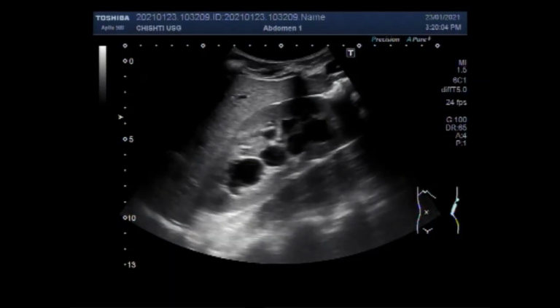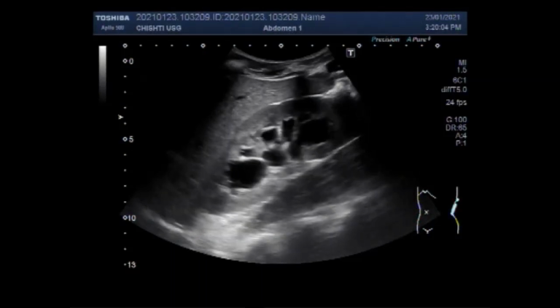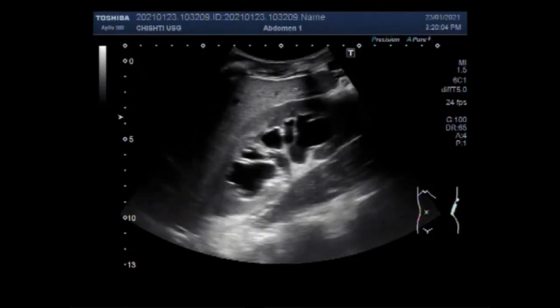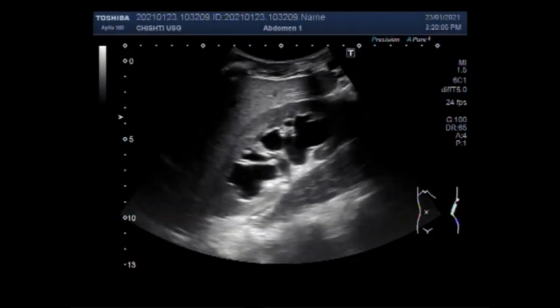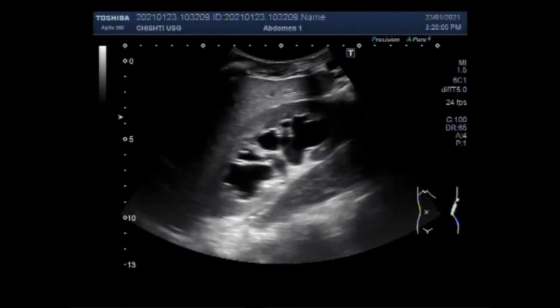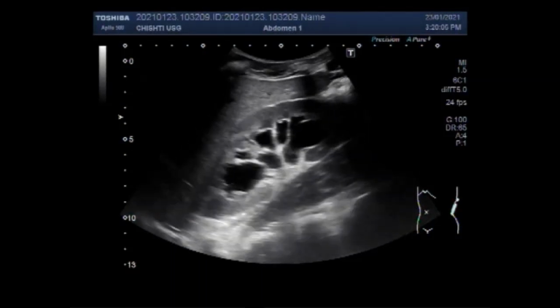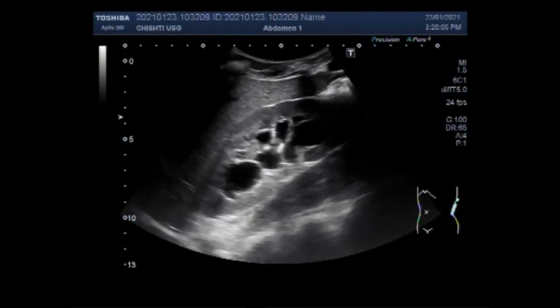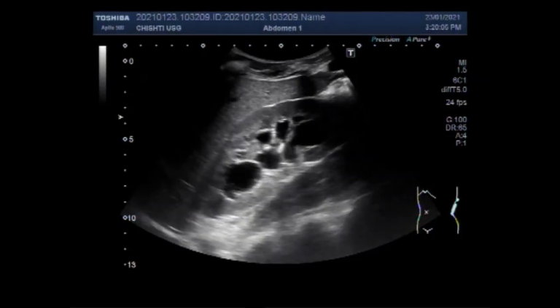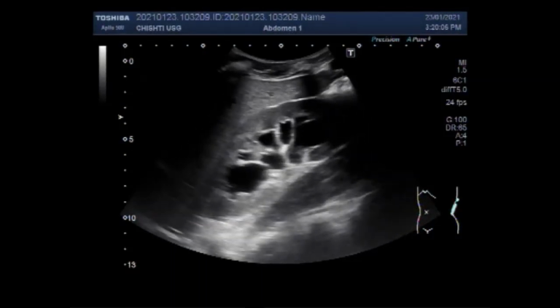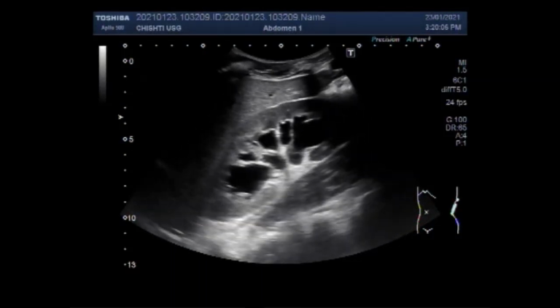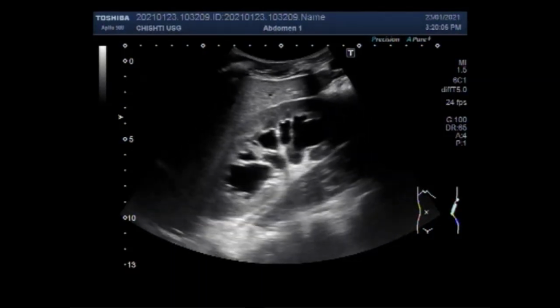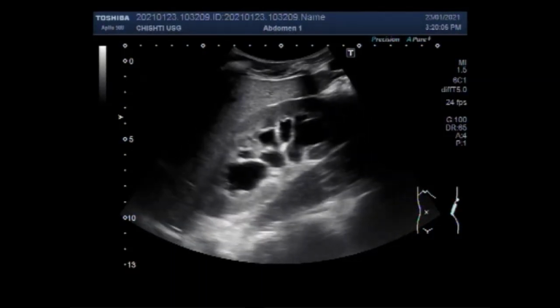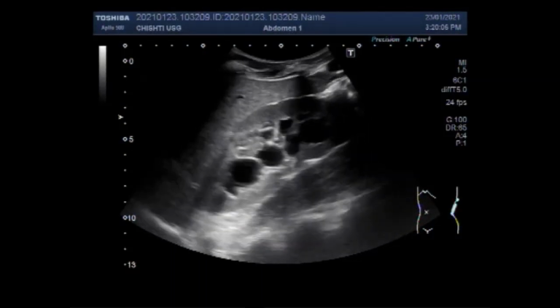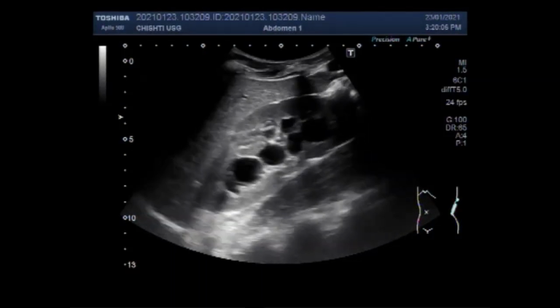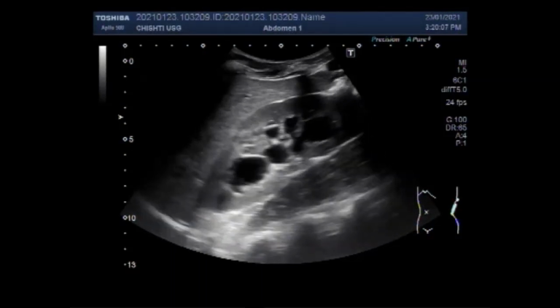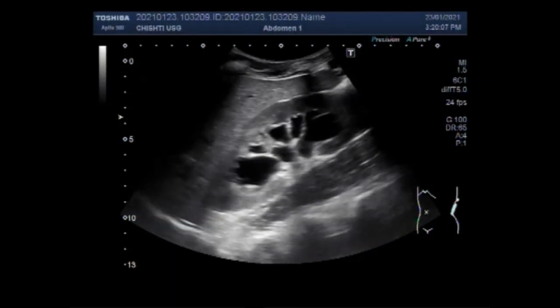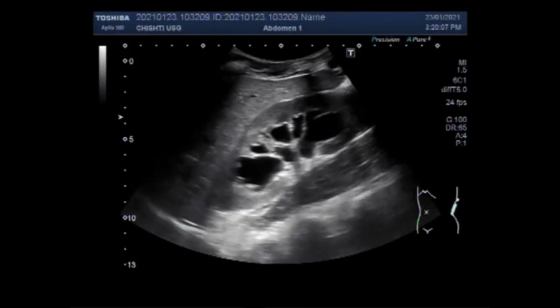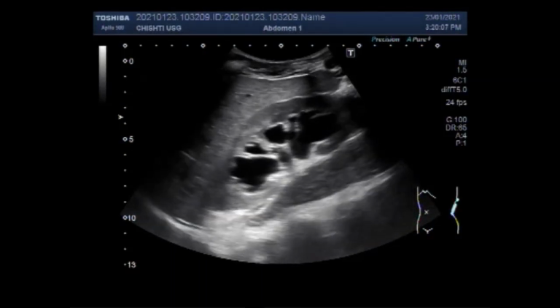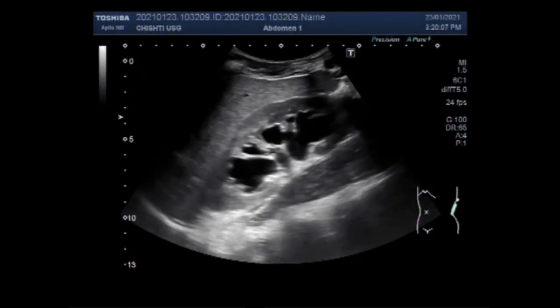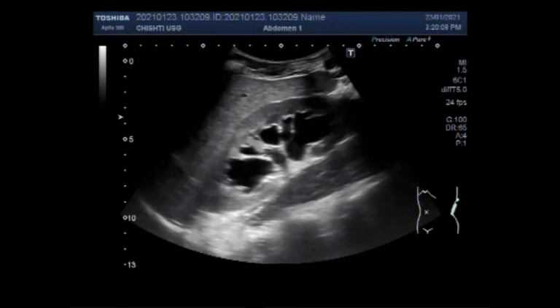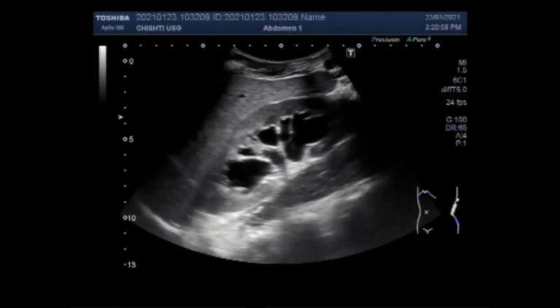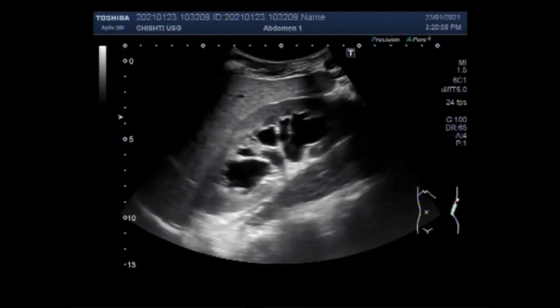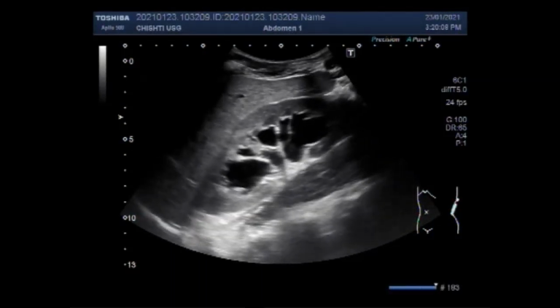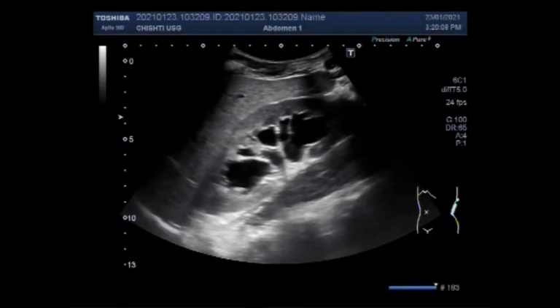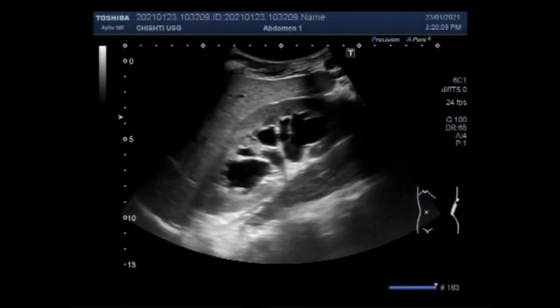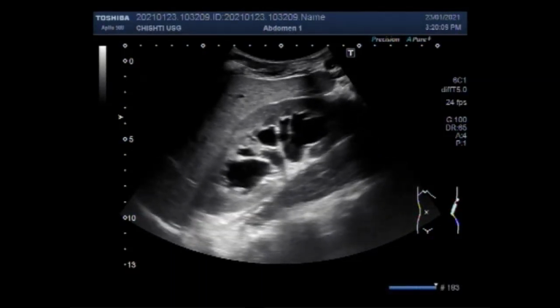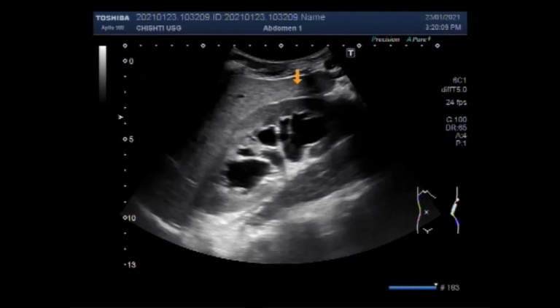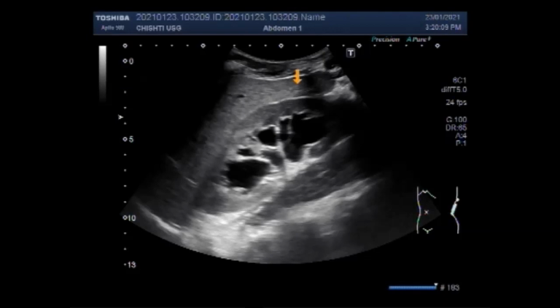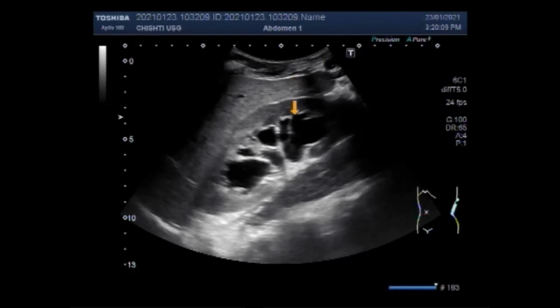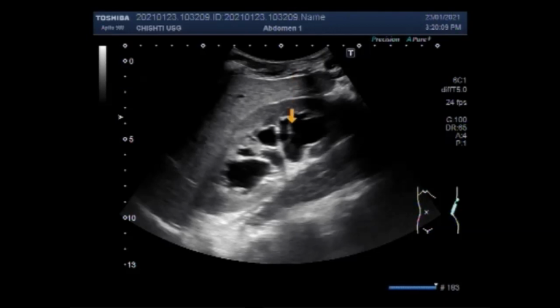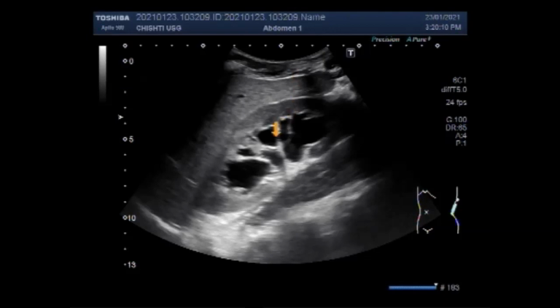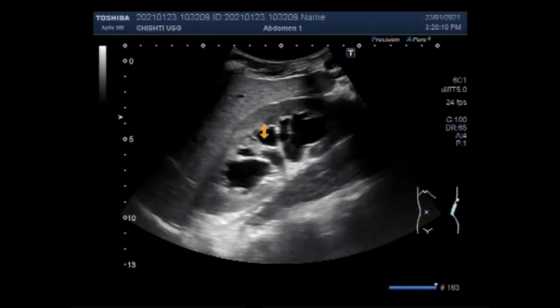Dear viewers, I hope you are all fine. This ultrasound video shows a stone in each ureter.